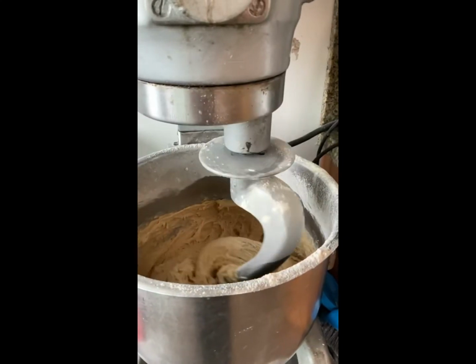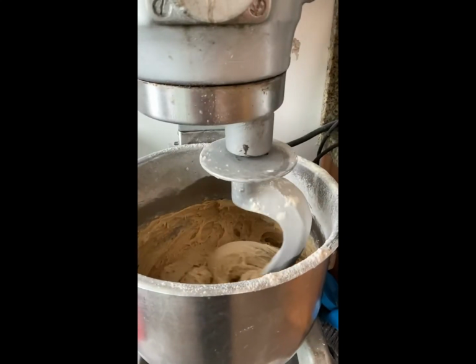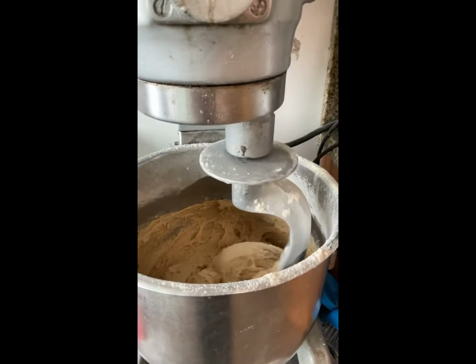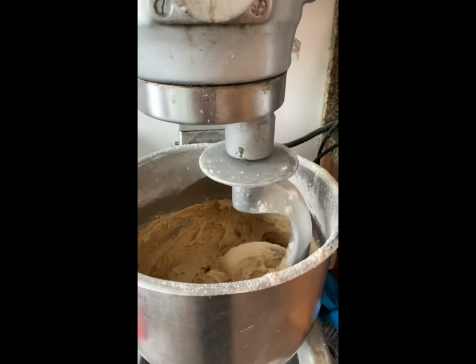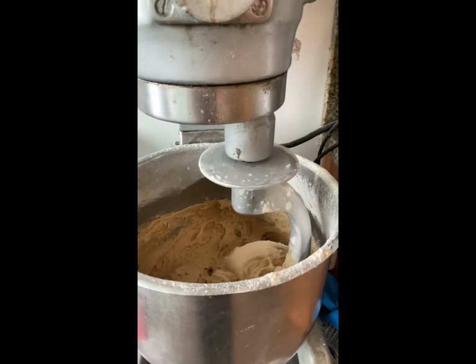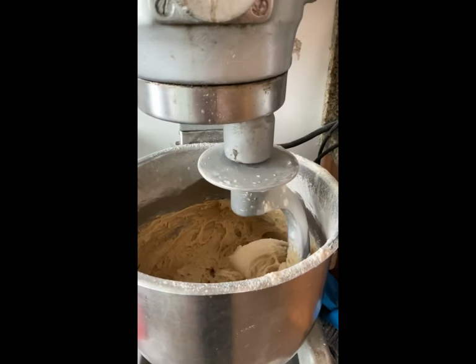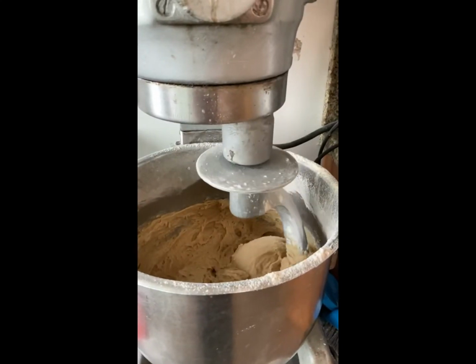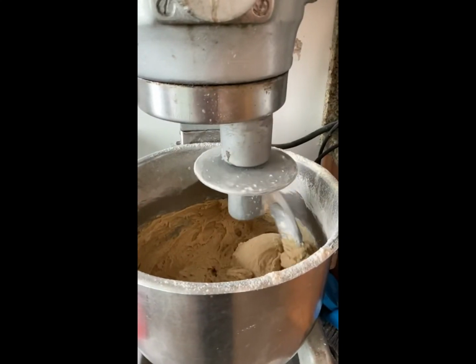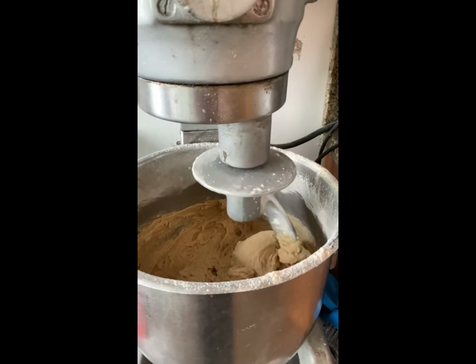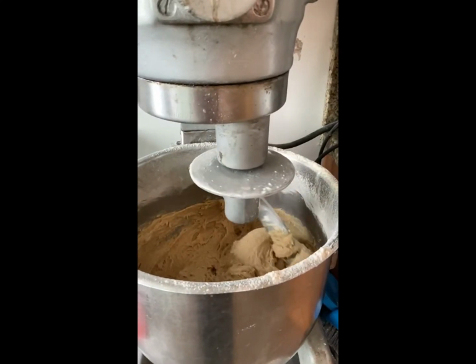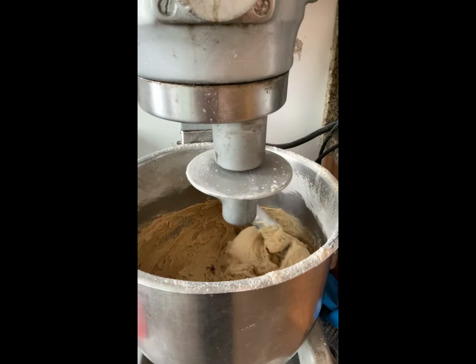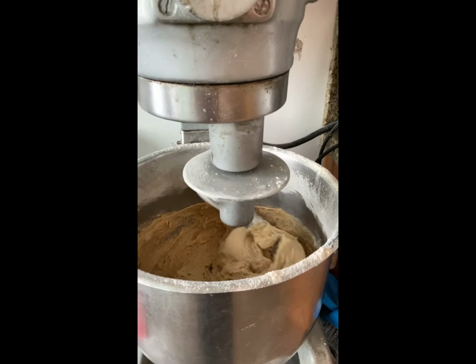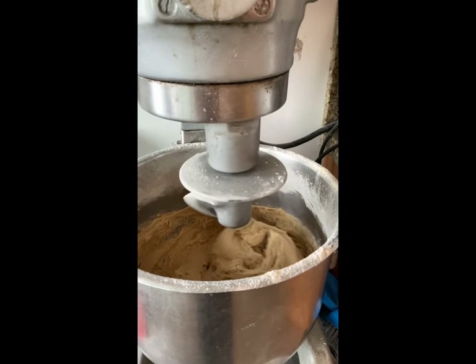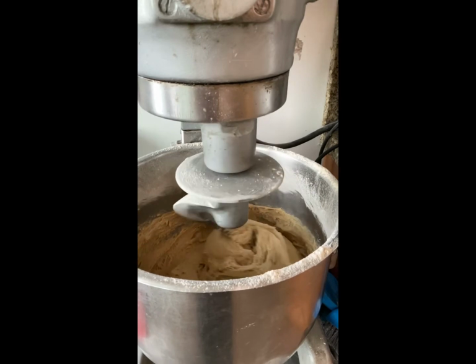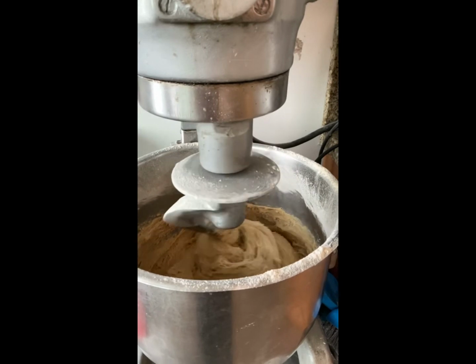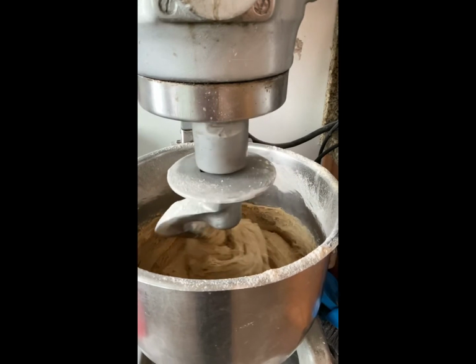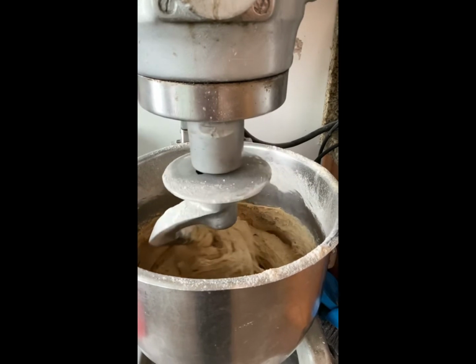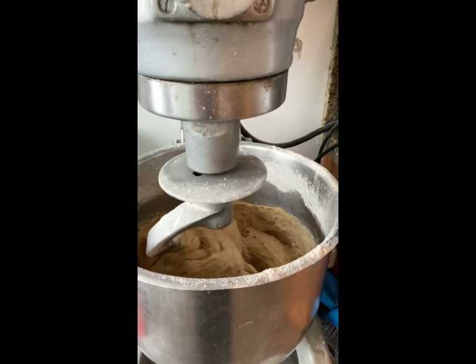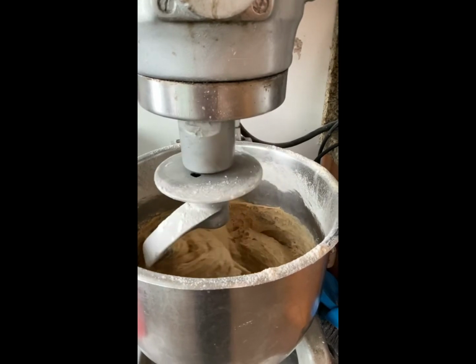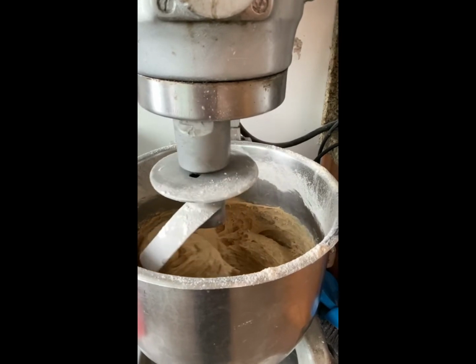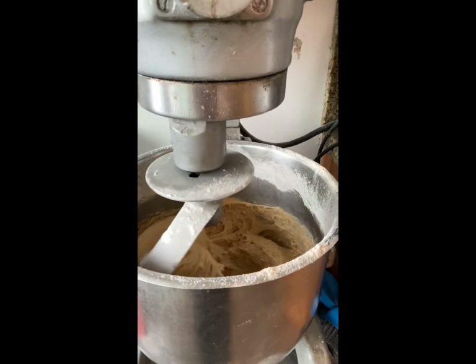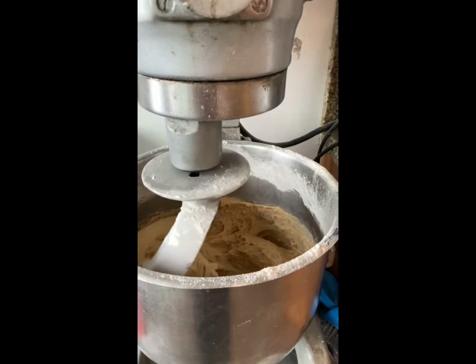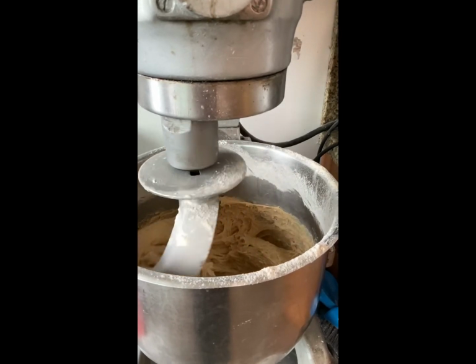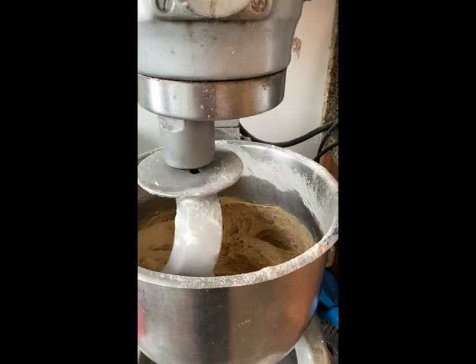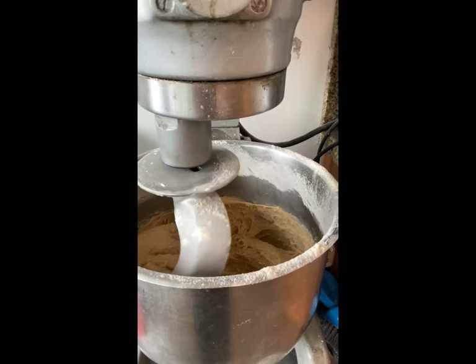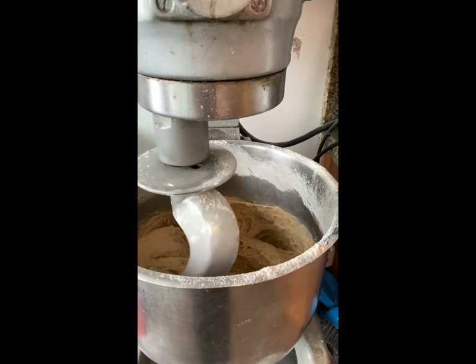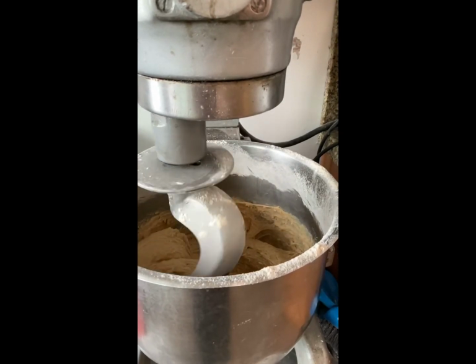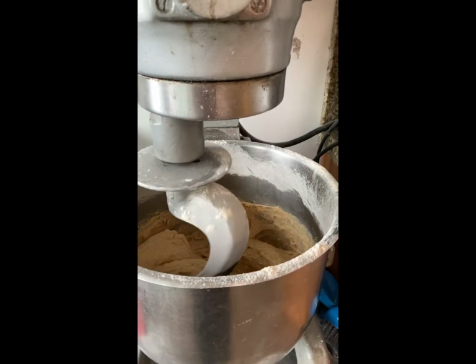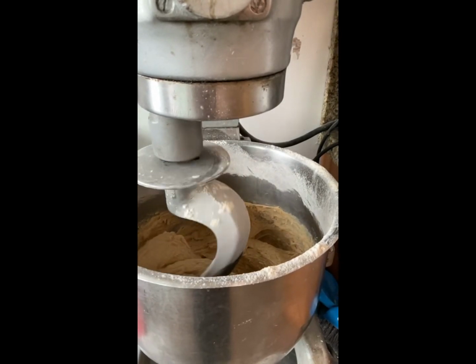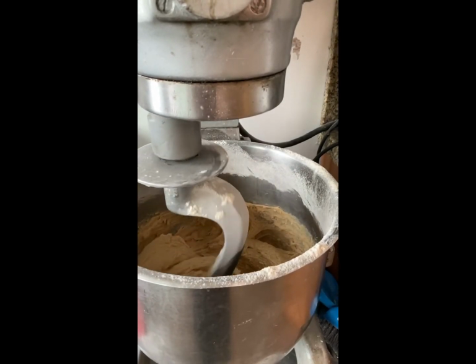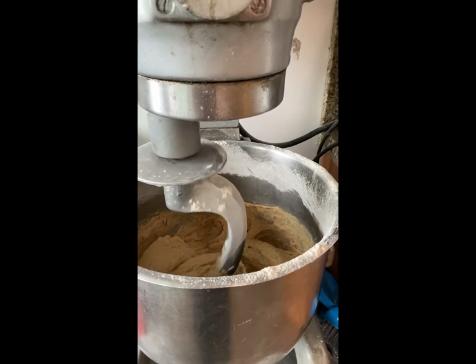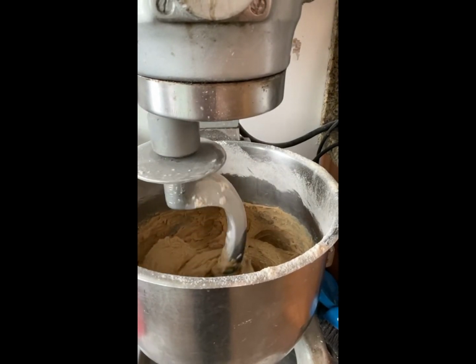Just keep mixing, pouring, mixing — just keep mixing!